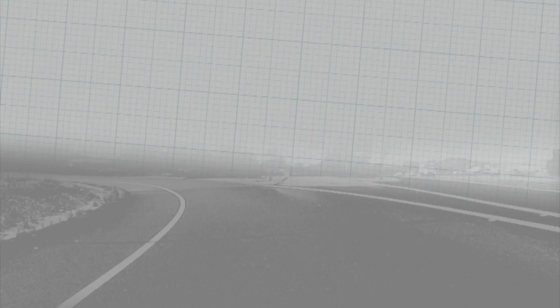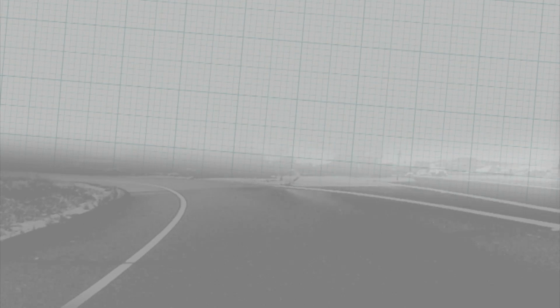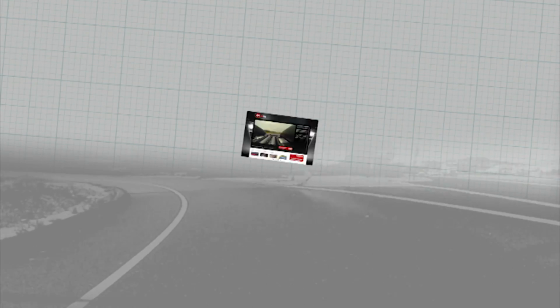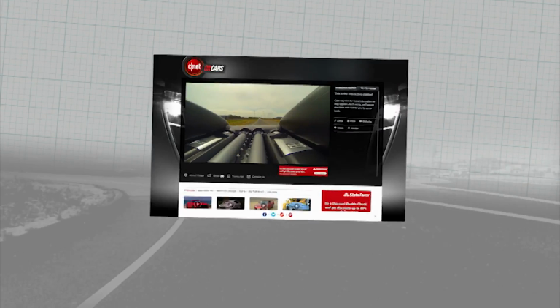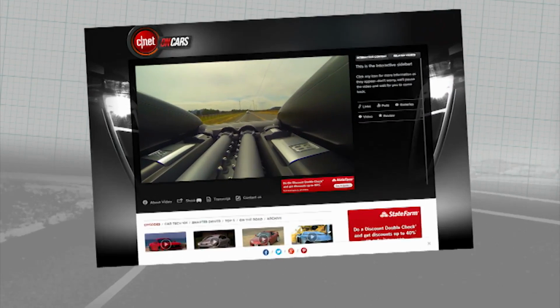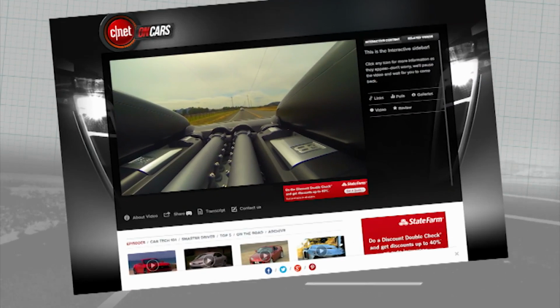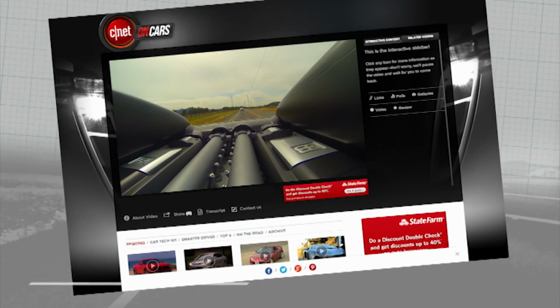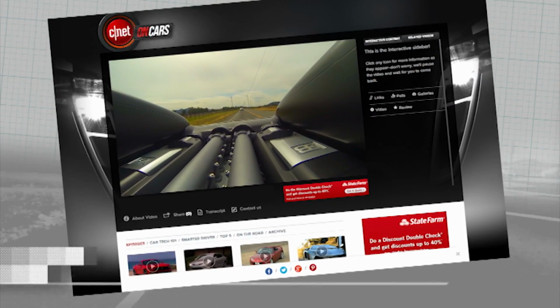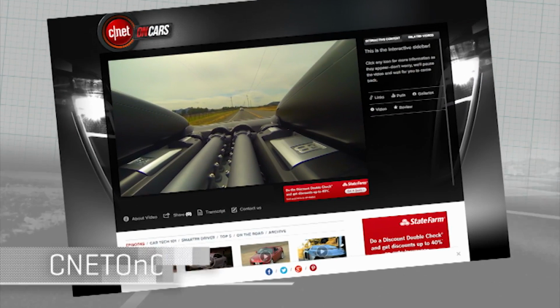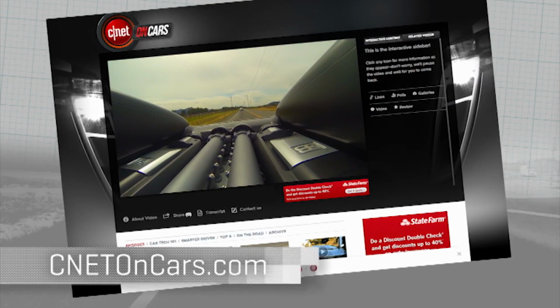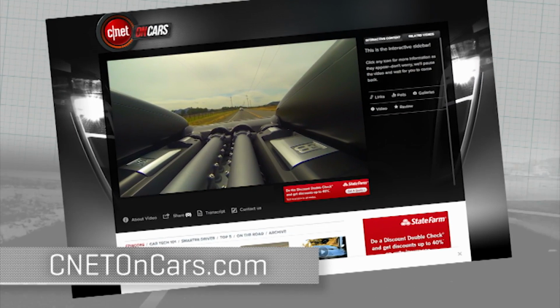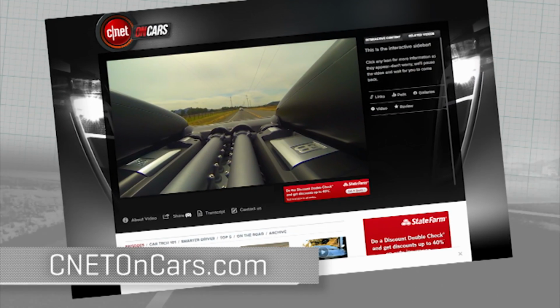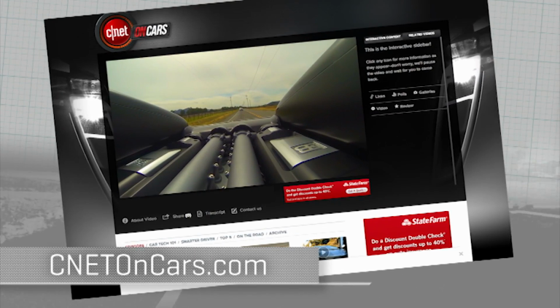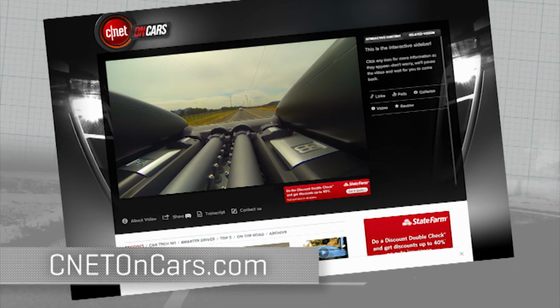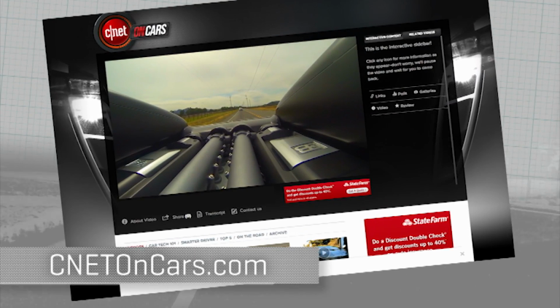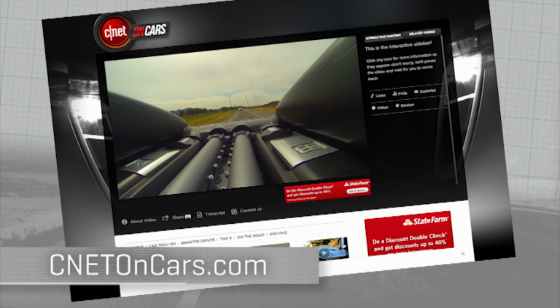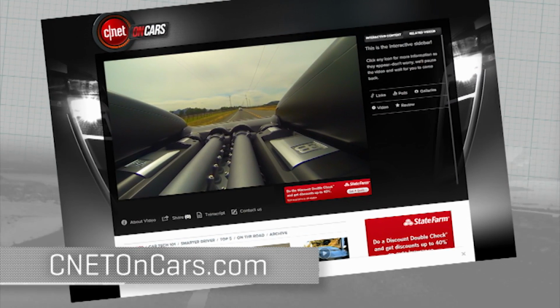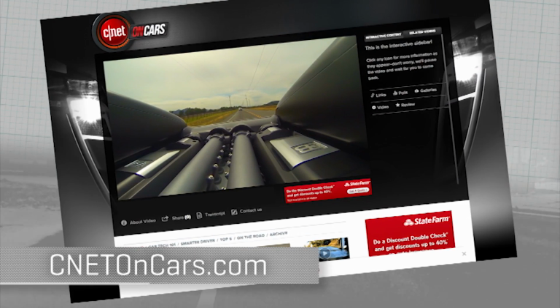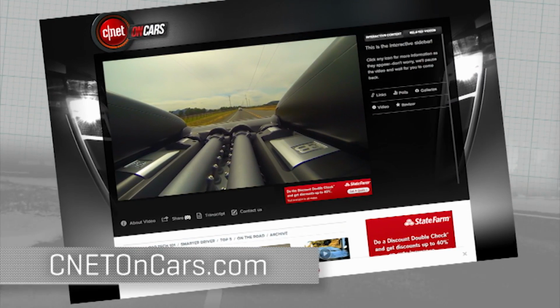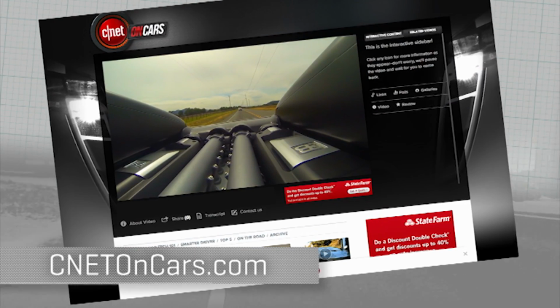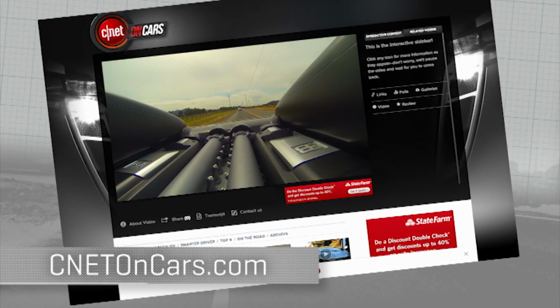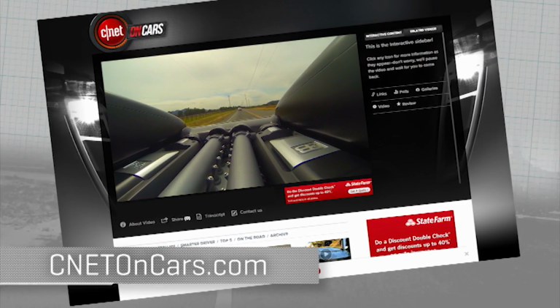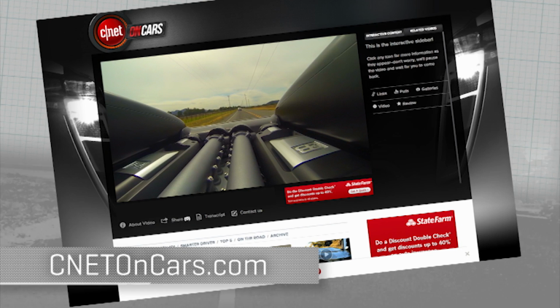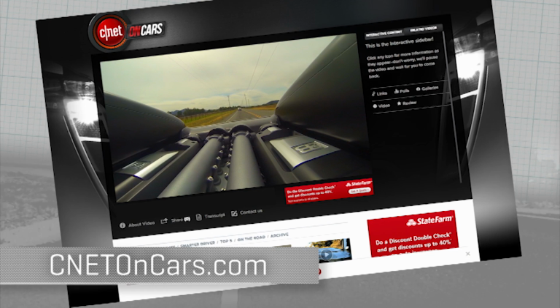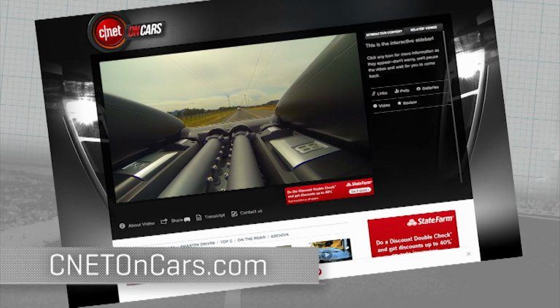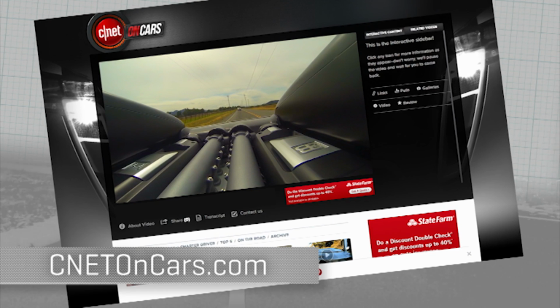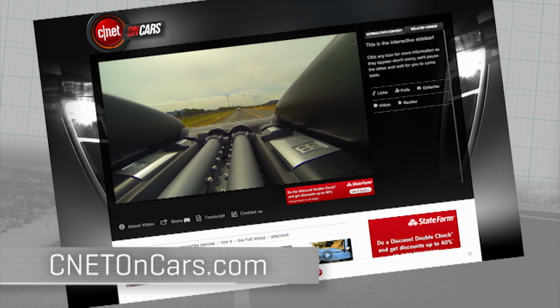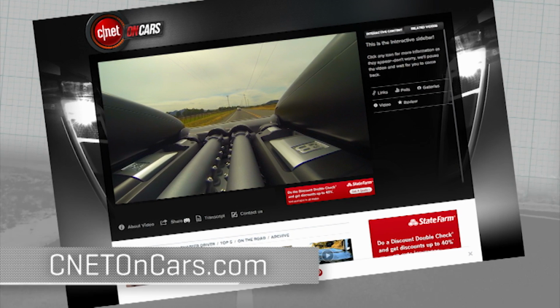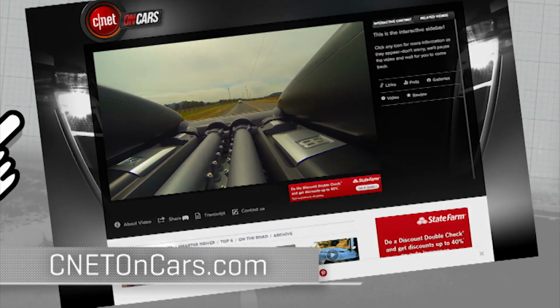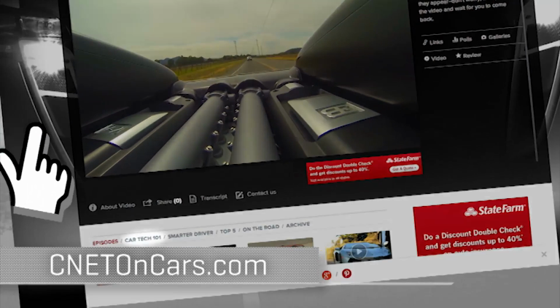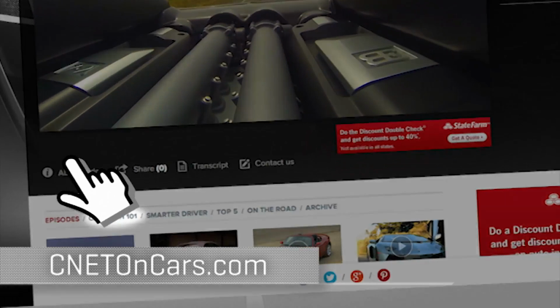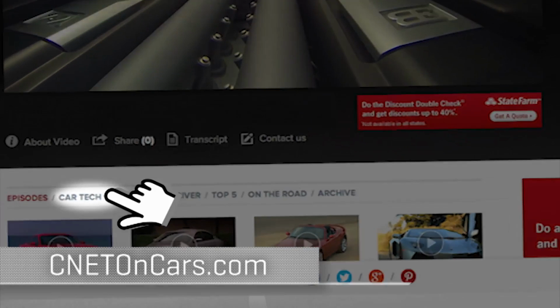More CarTech demystified right now at cnetoncars.com. Click on CarTech 101.